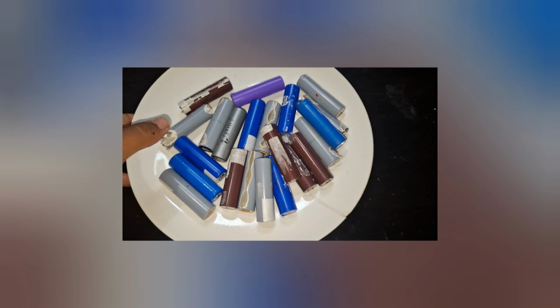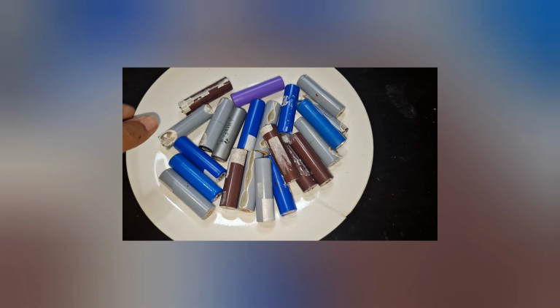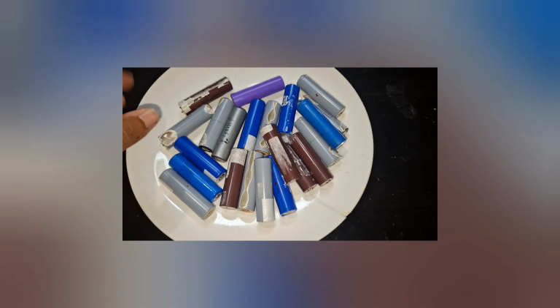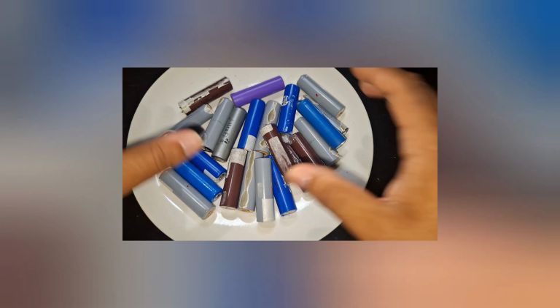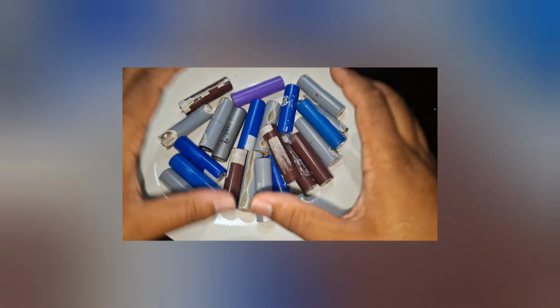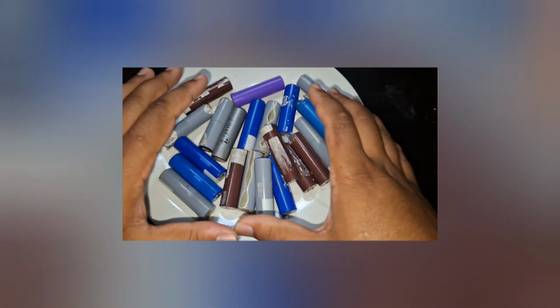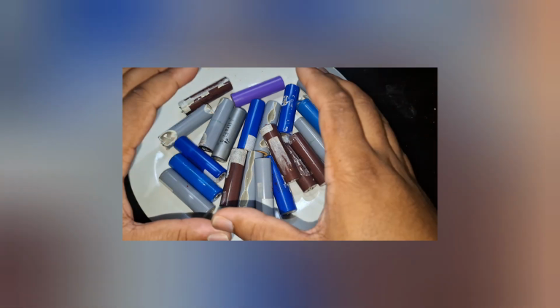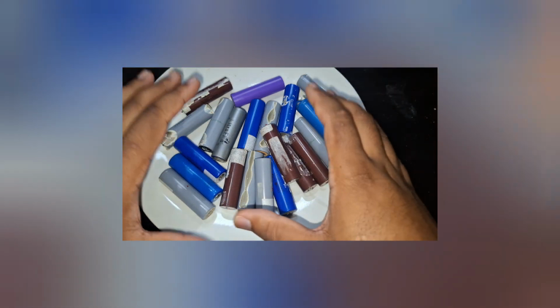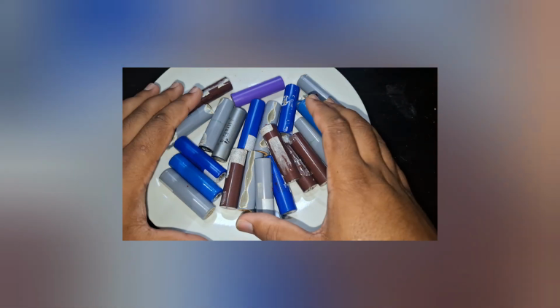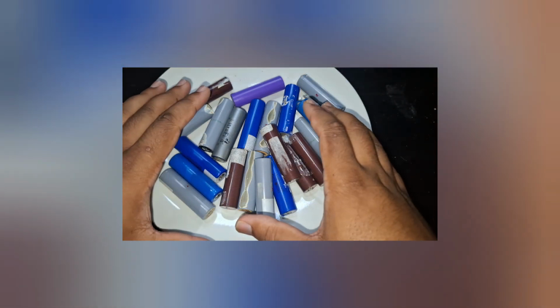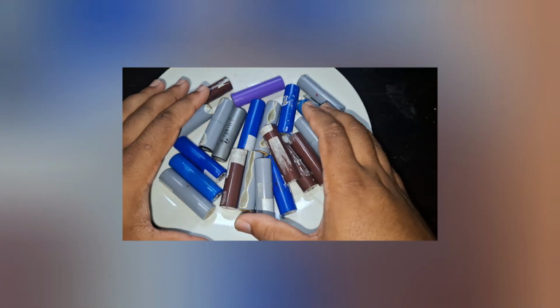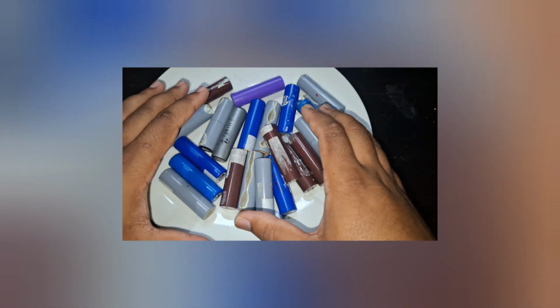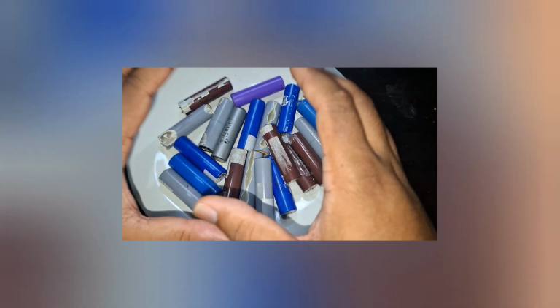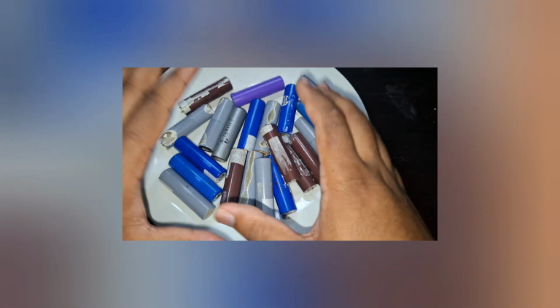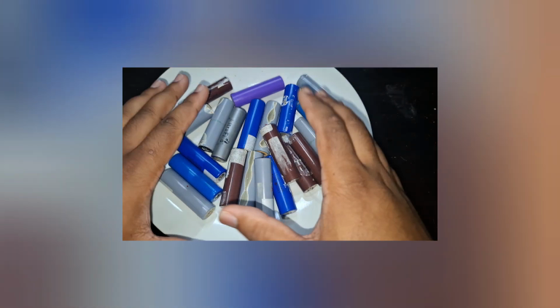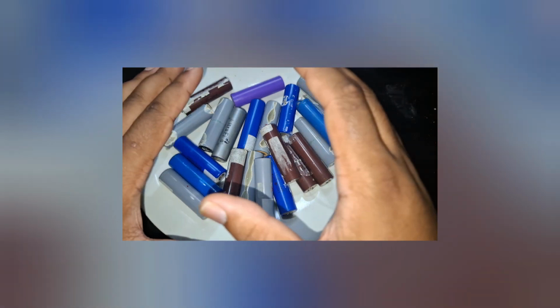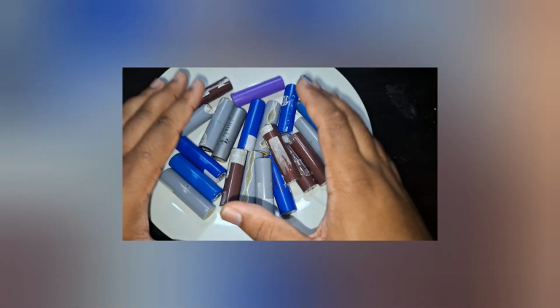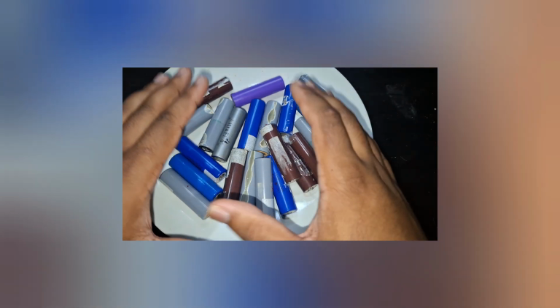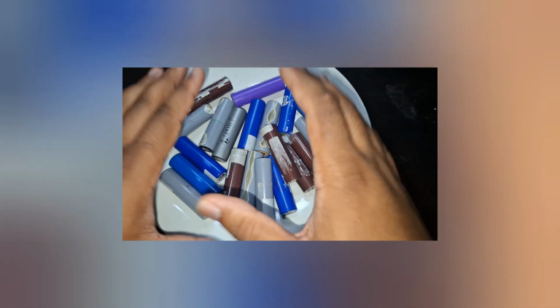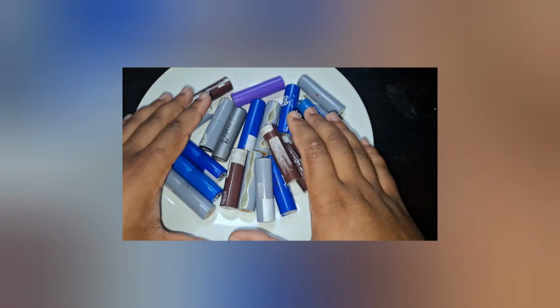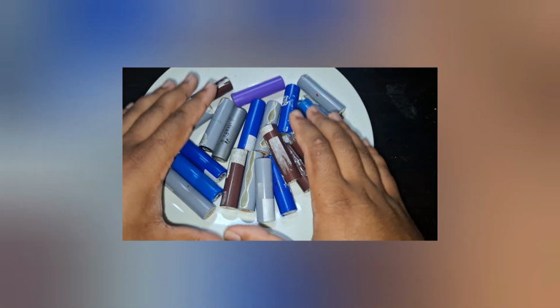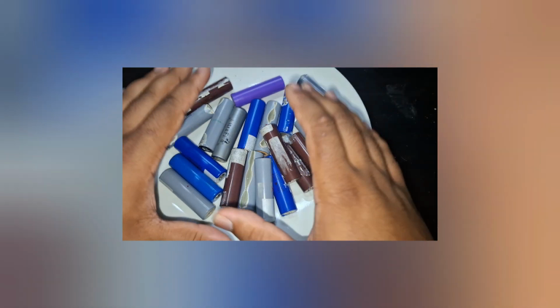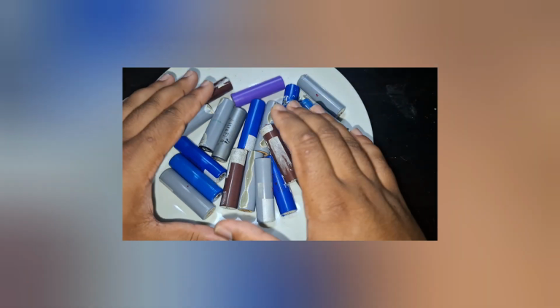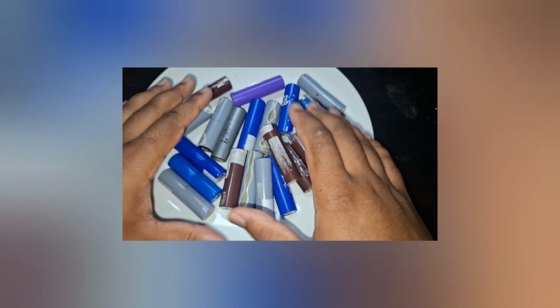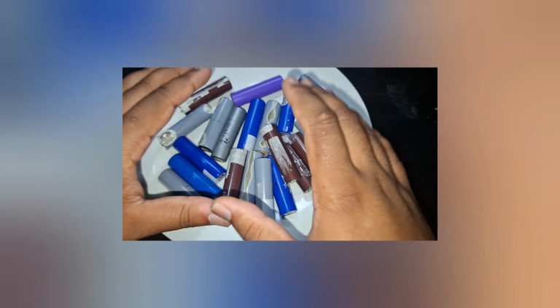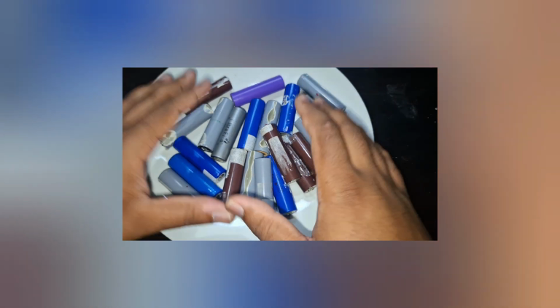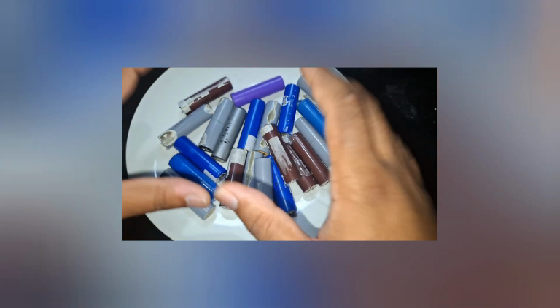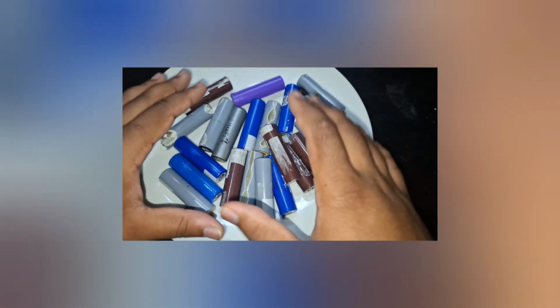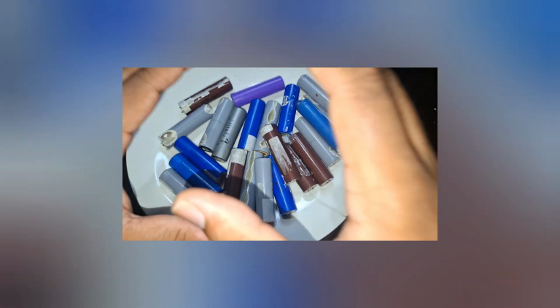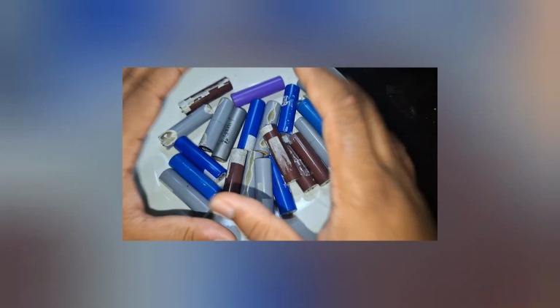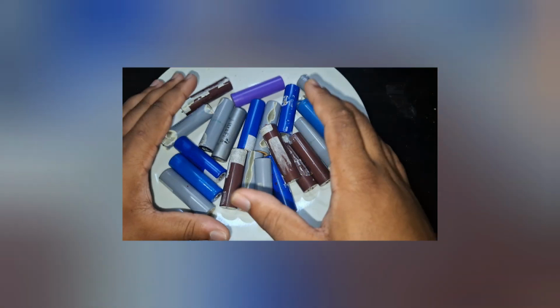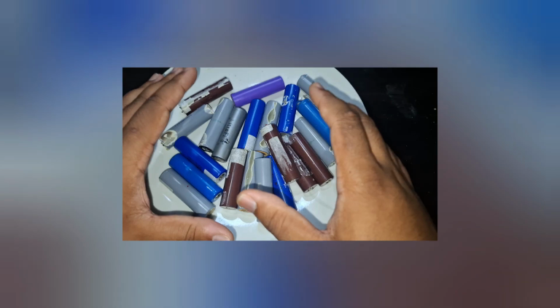I managed to harvest 24 18650 batteries.